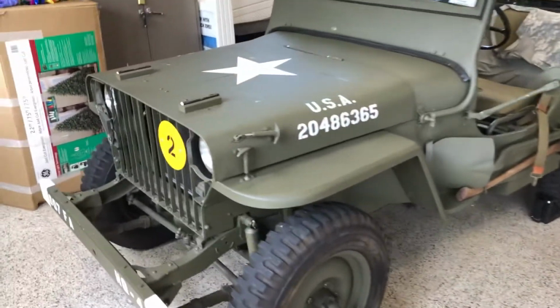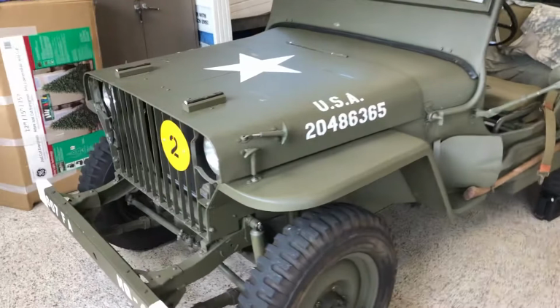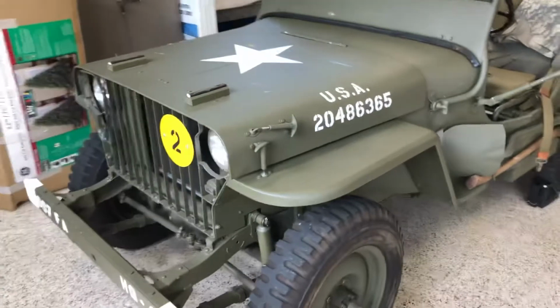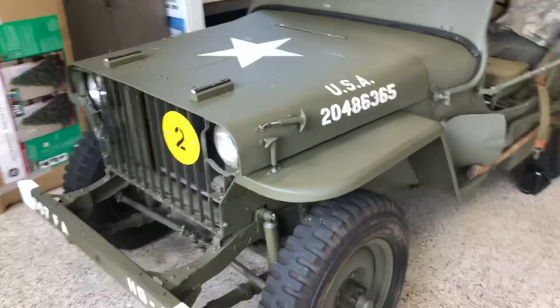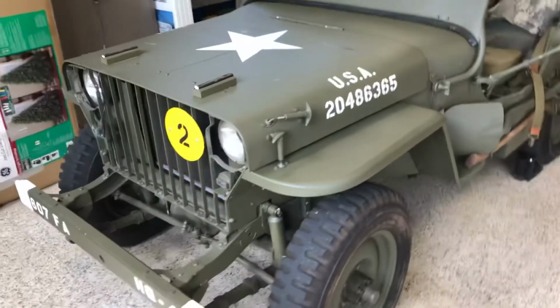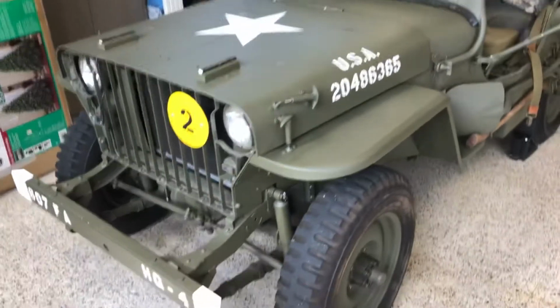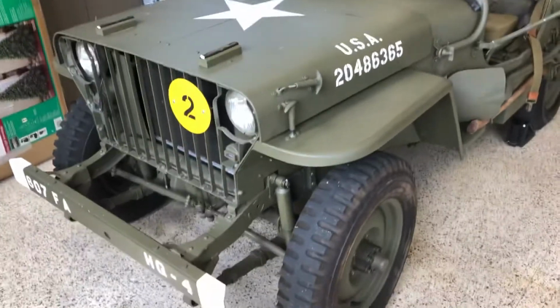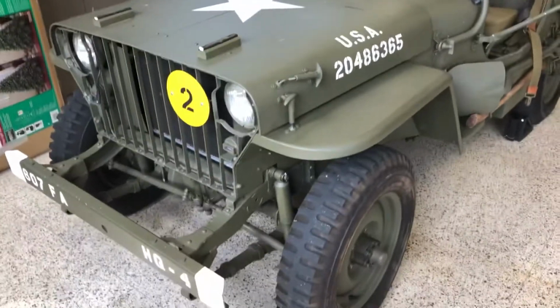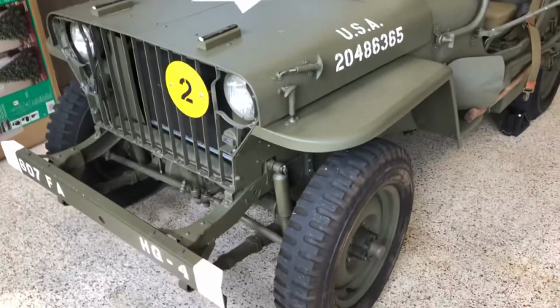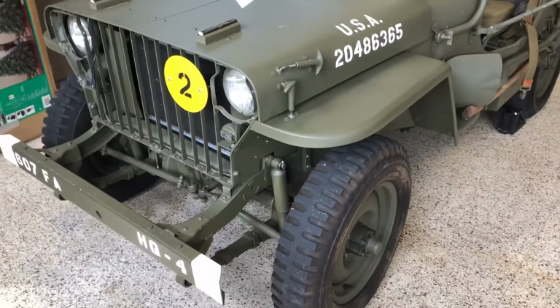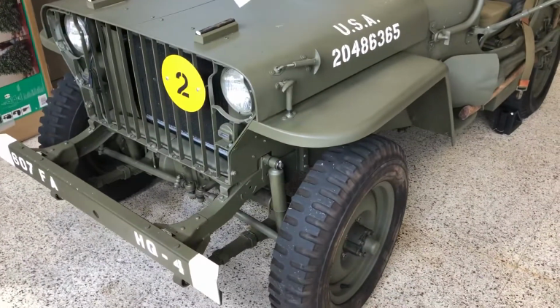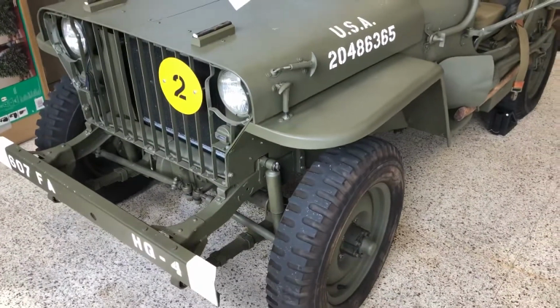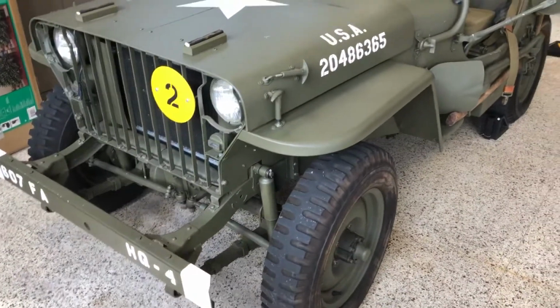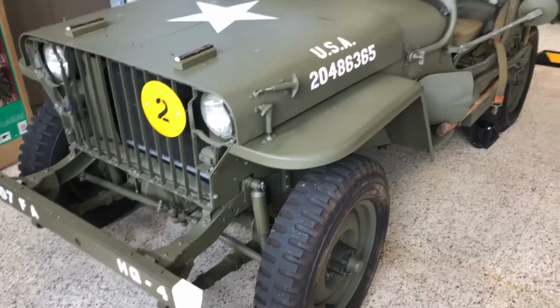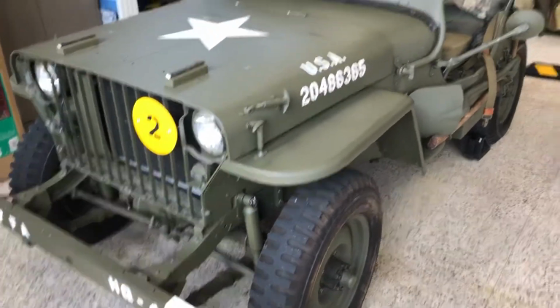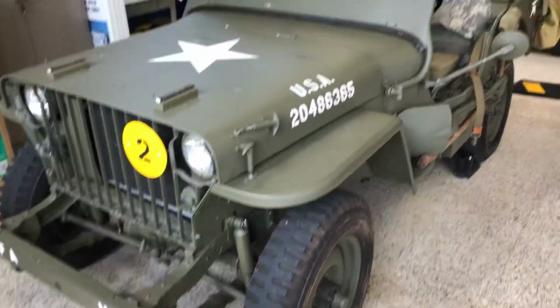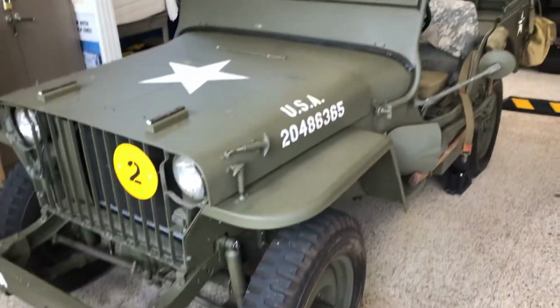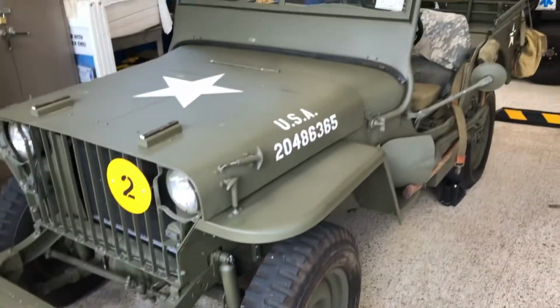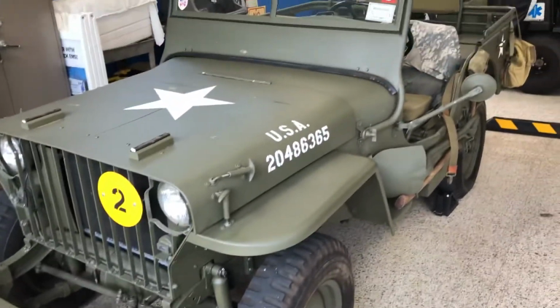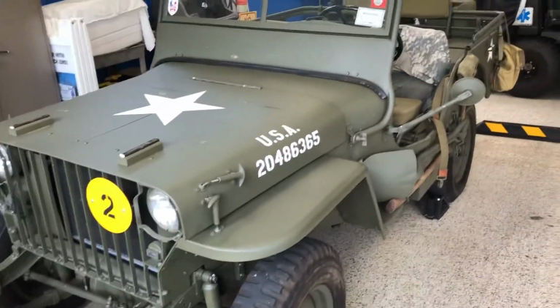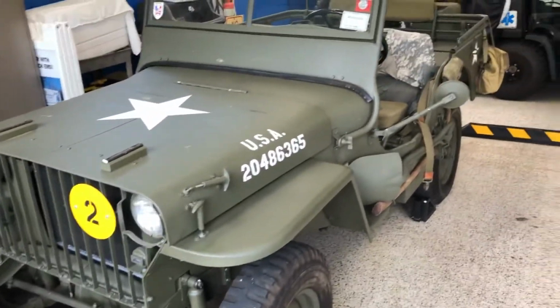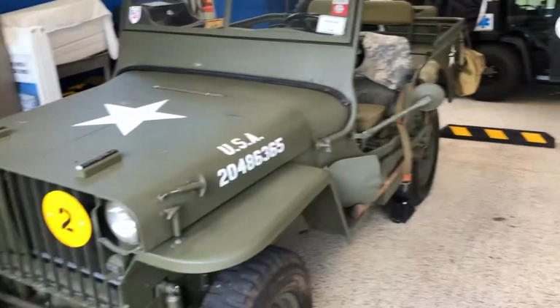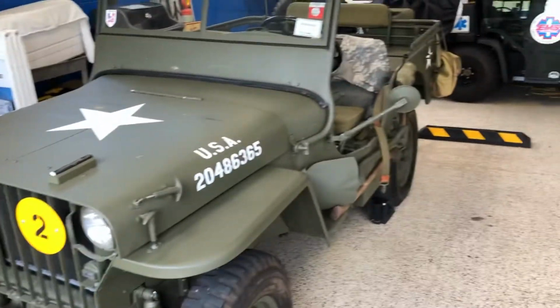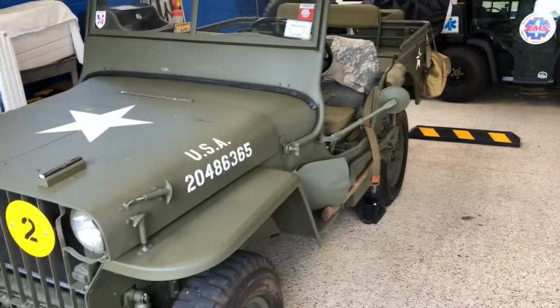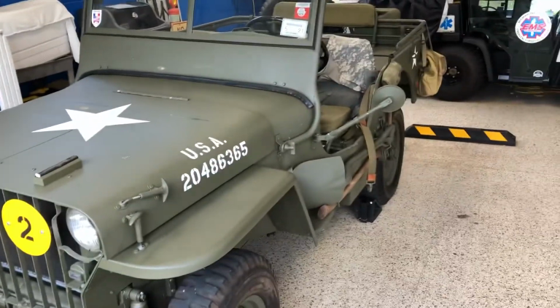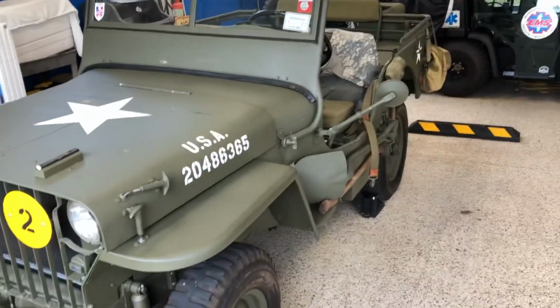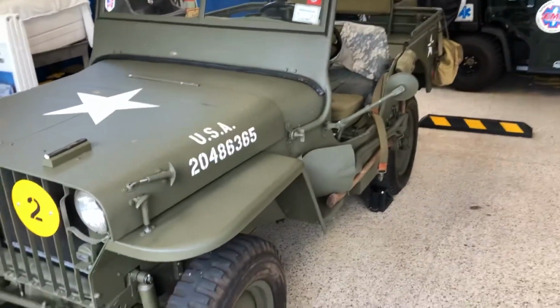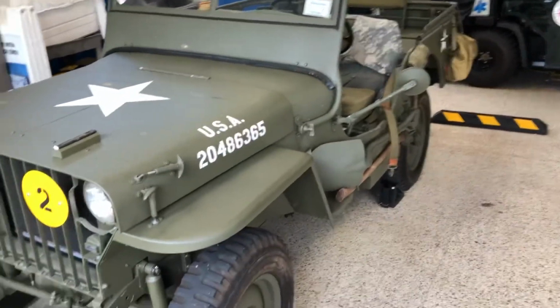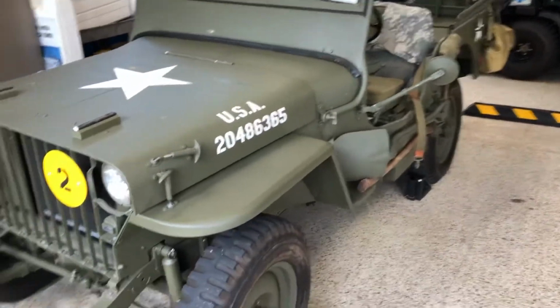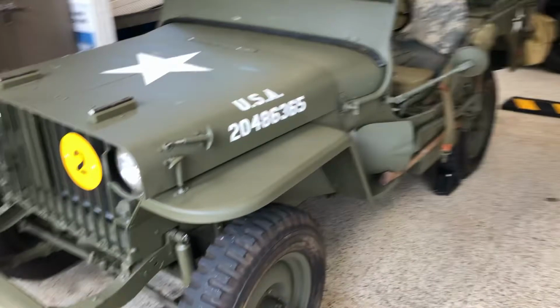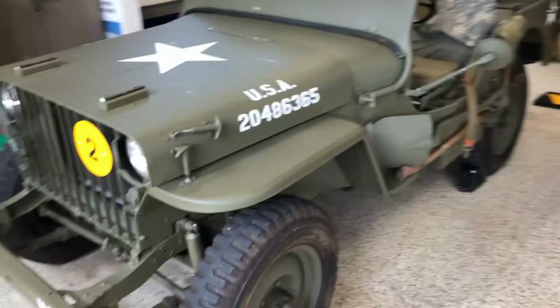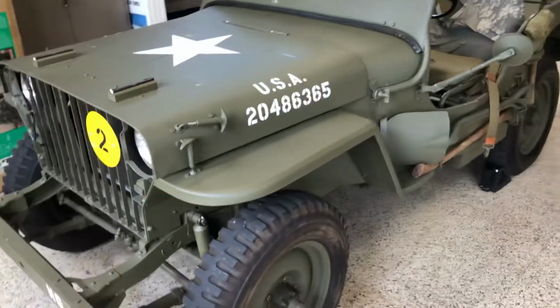What we've got here today is my 1942 Willys — or Willis, depending on how you pronounce it — model MB.